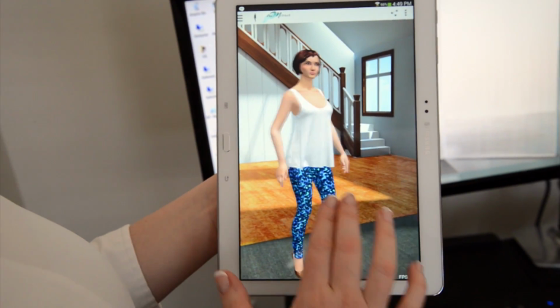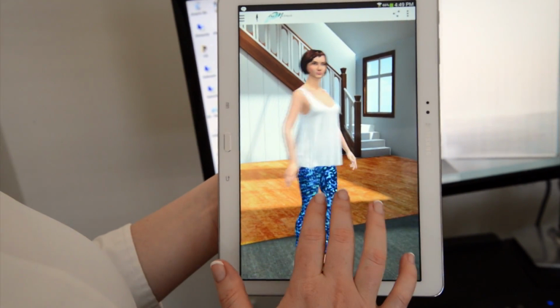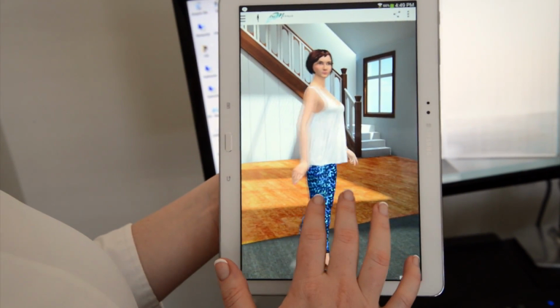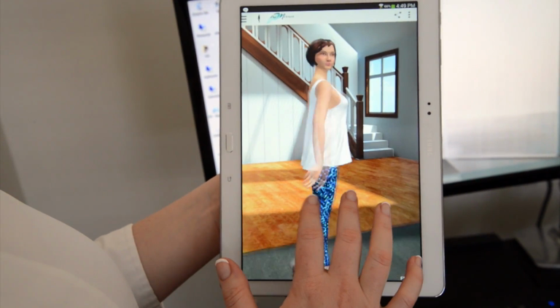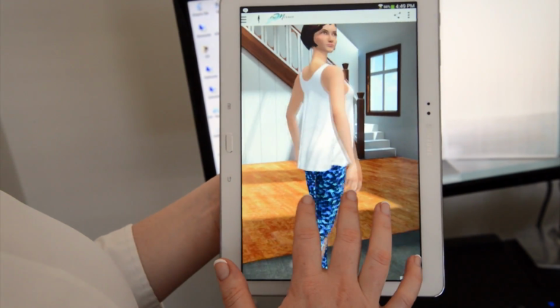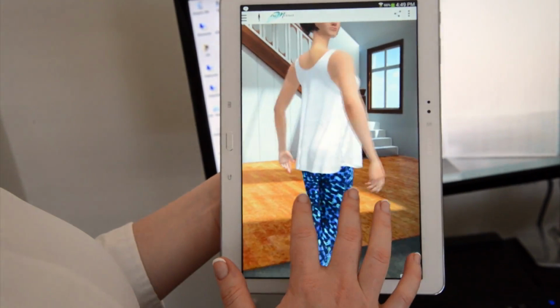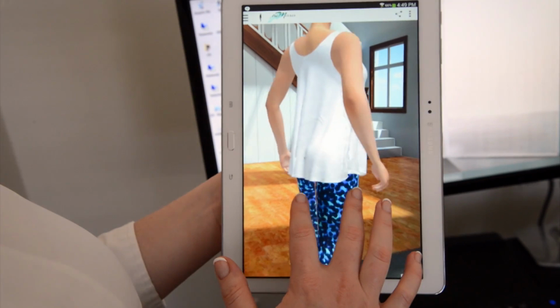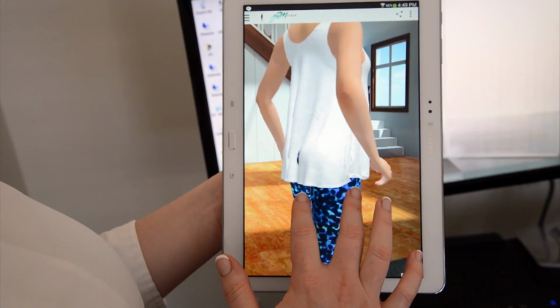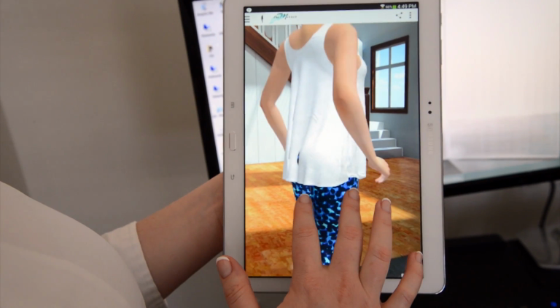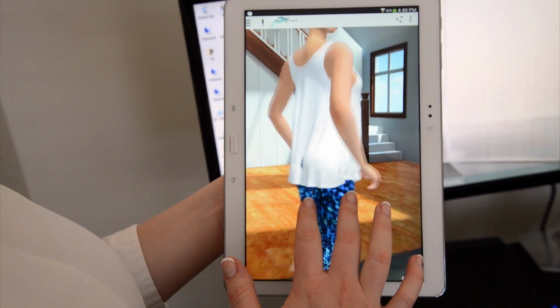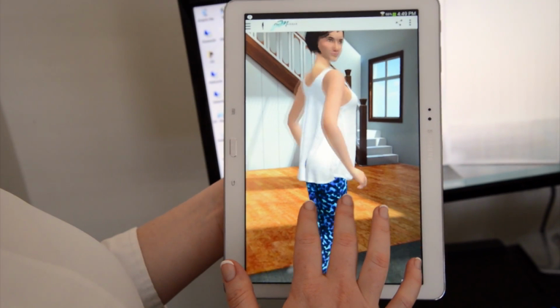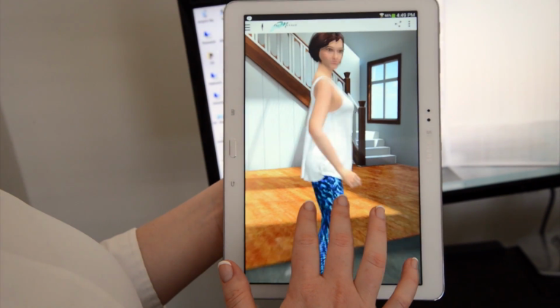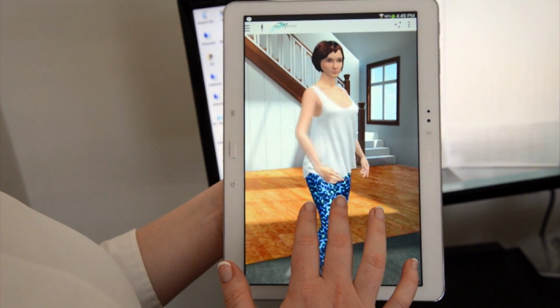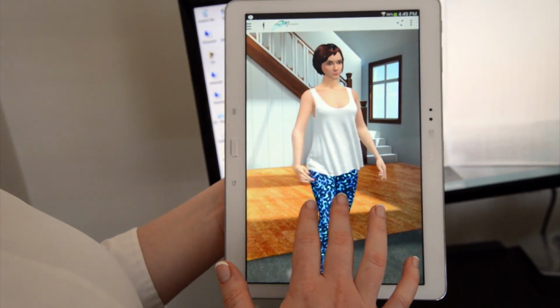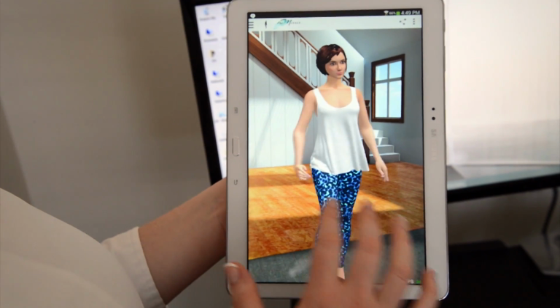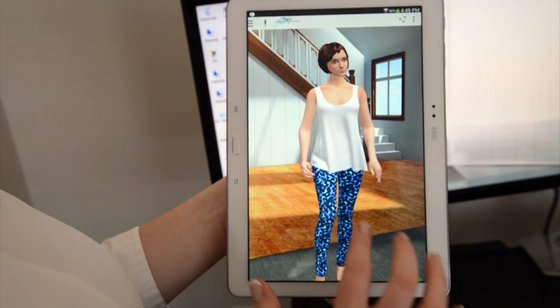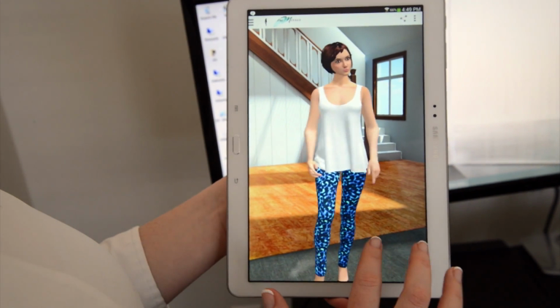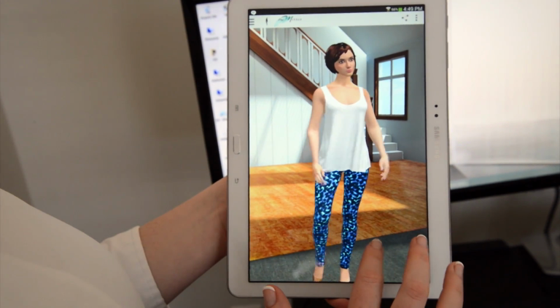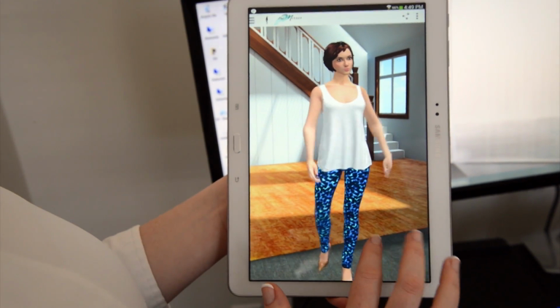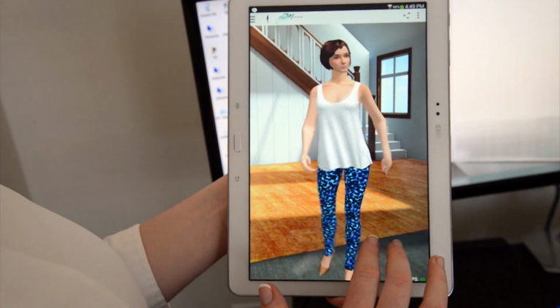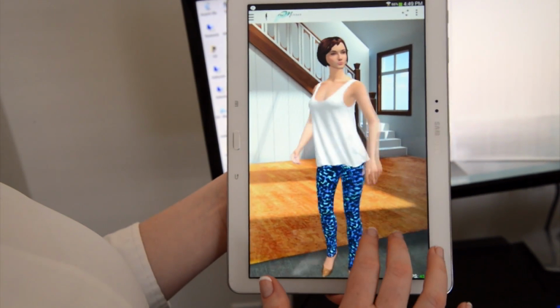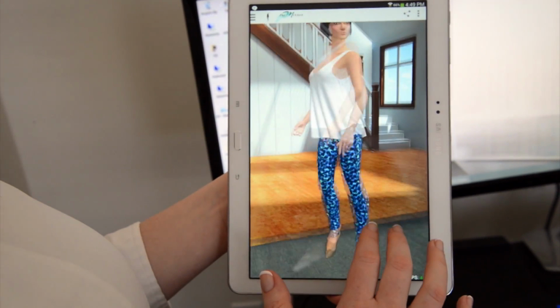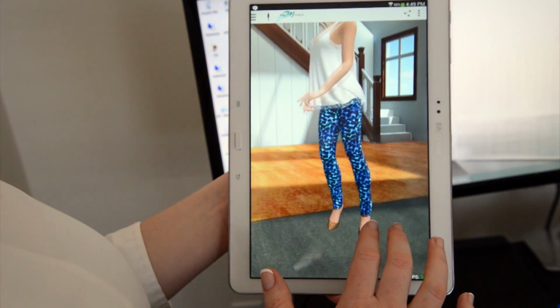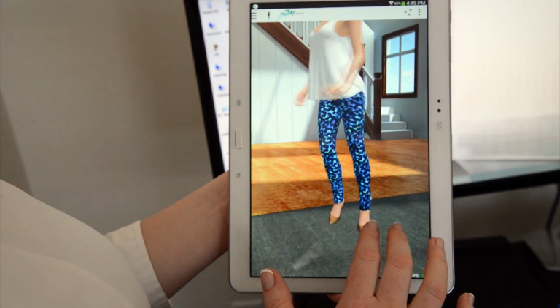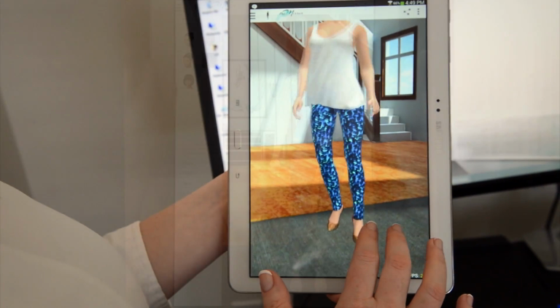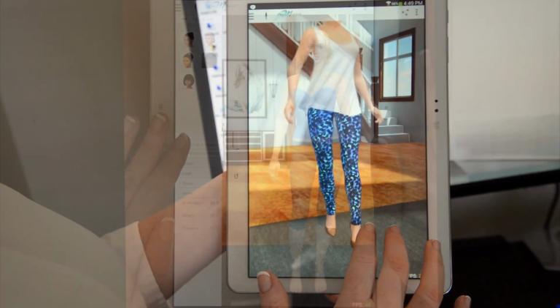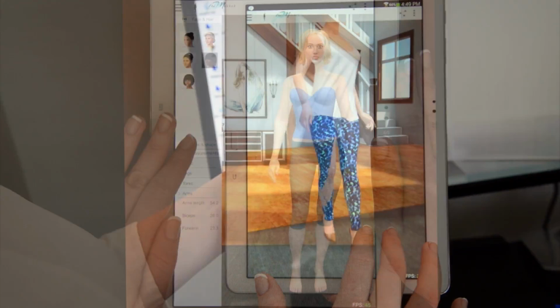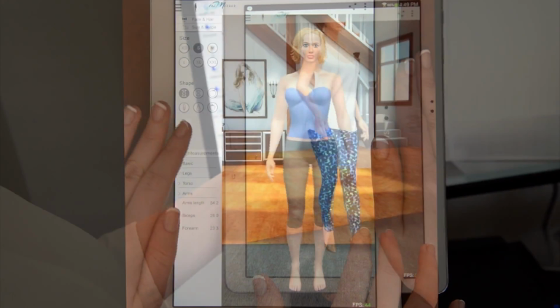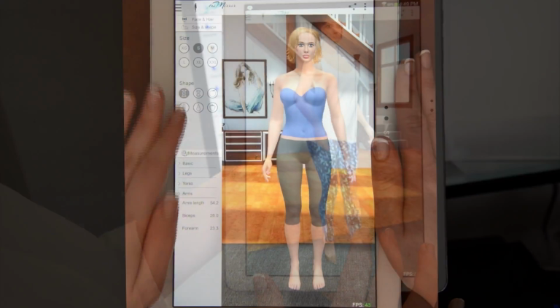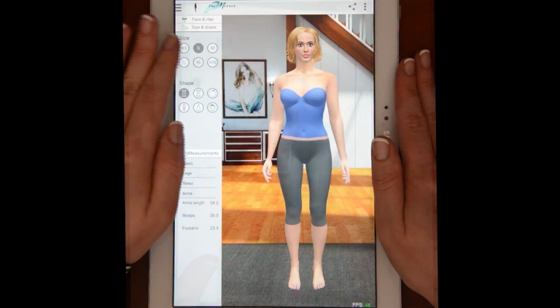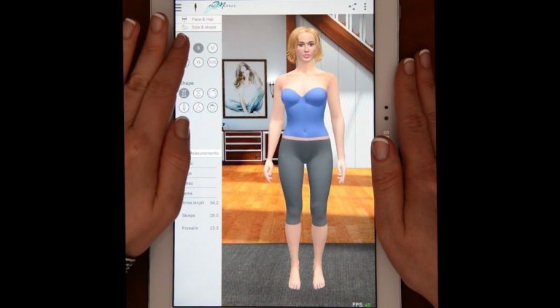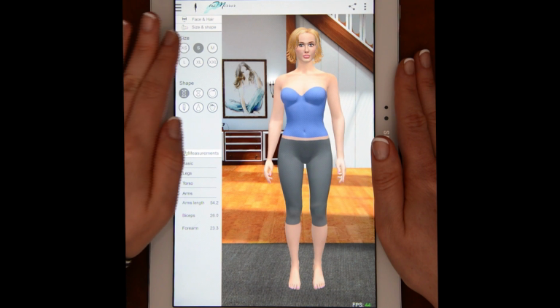We've solved this problem and are happy to introduce to you the world's first true-to-life and real-time mobile 3D fitting app.